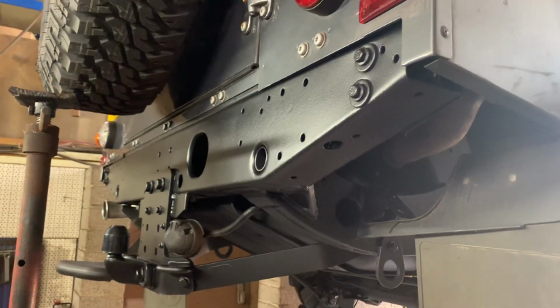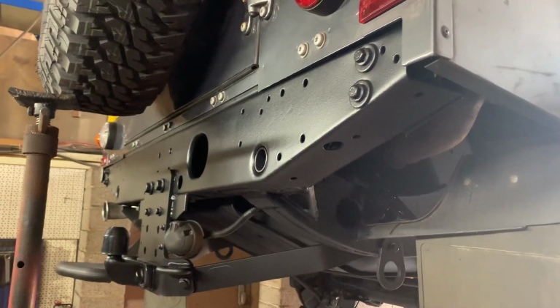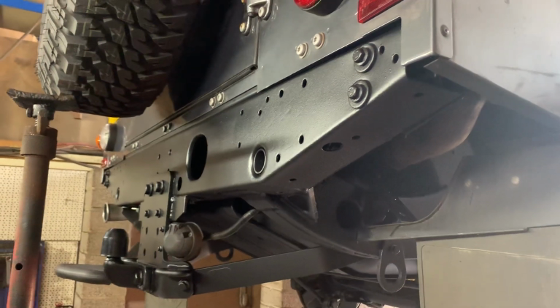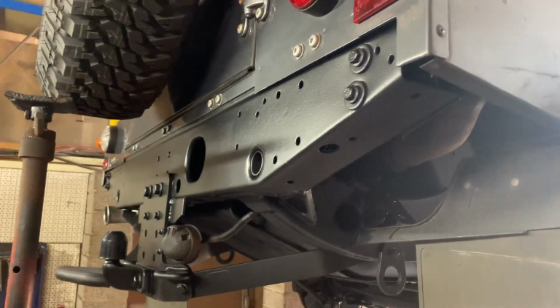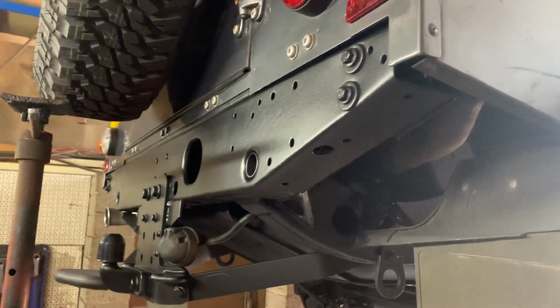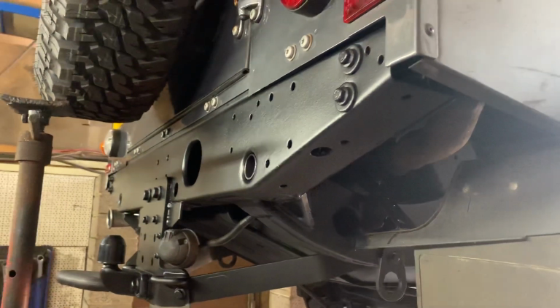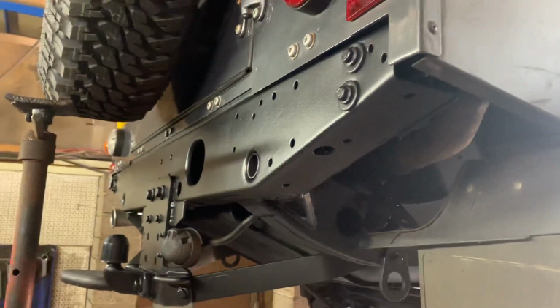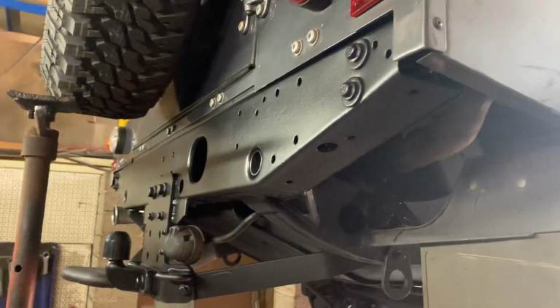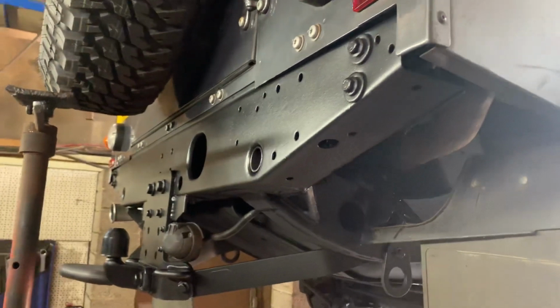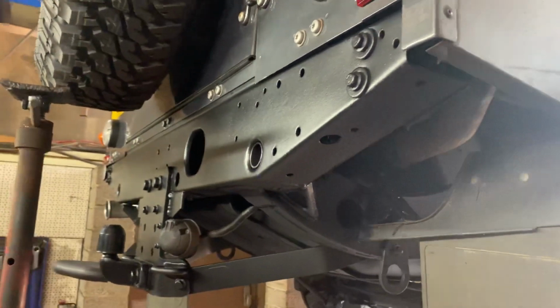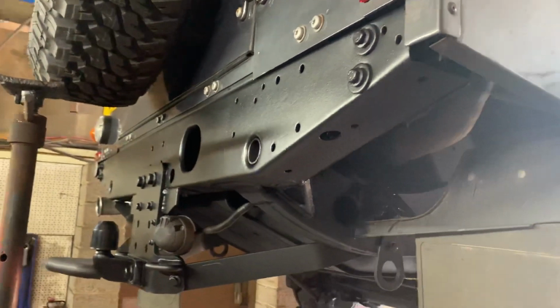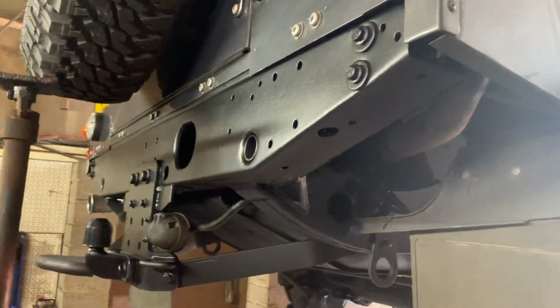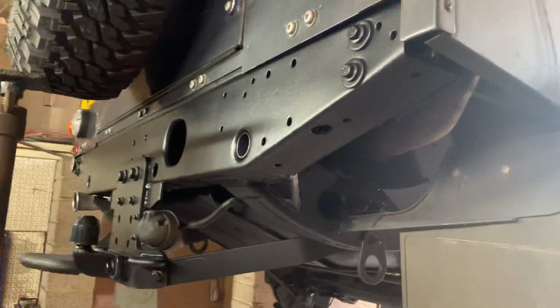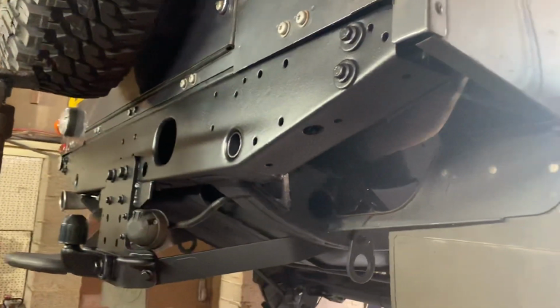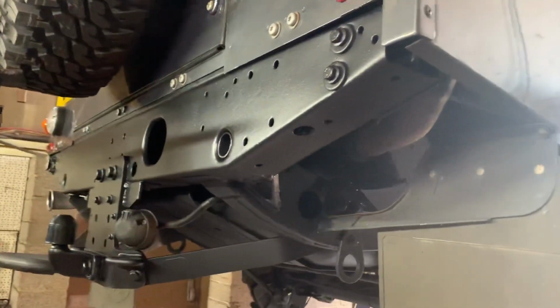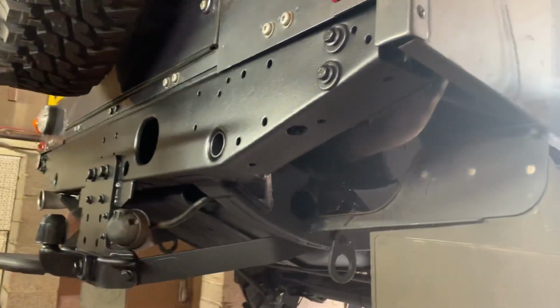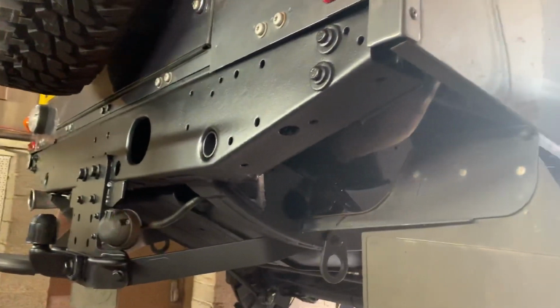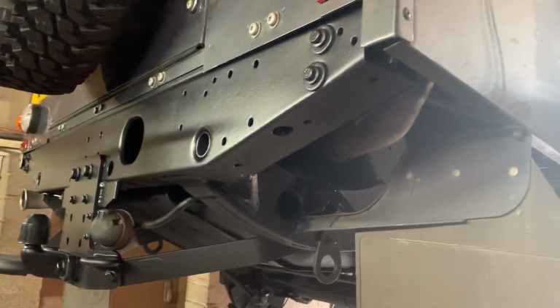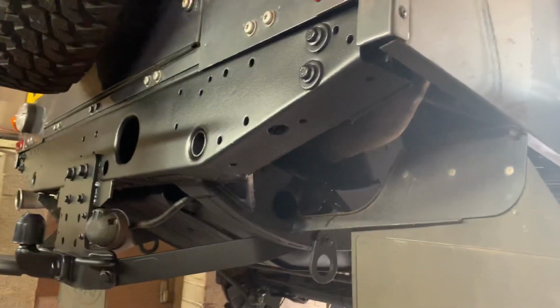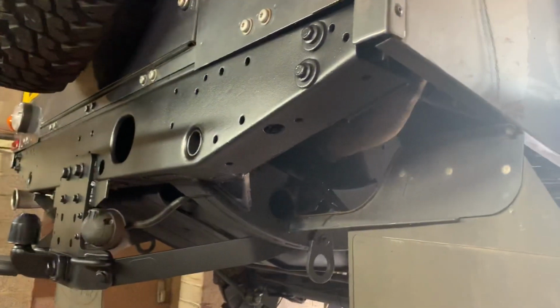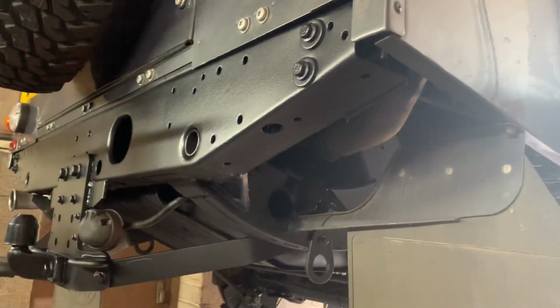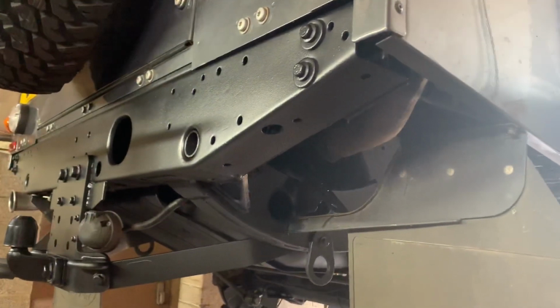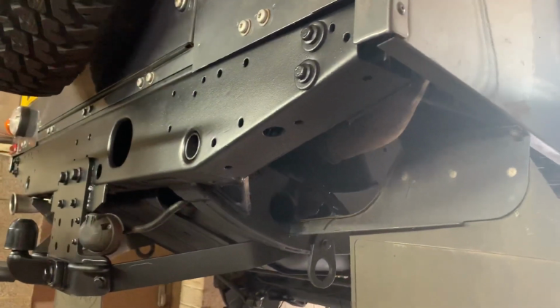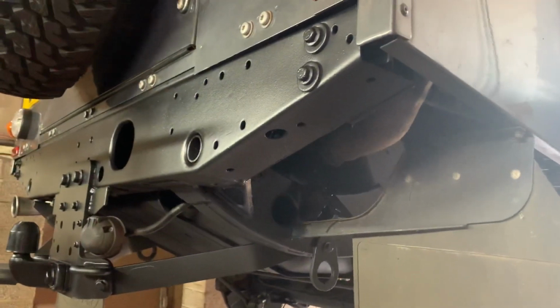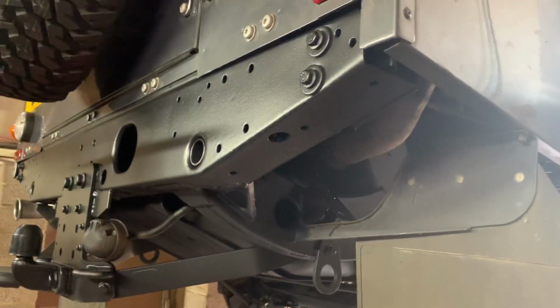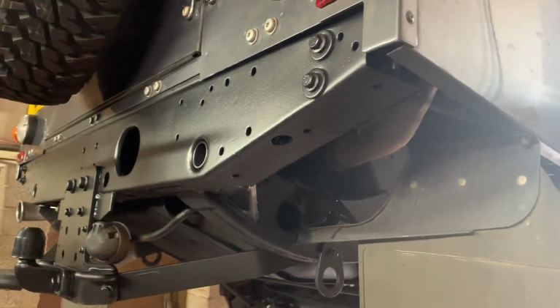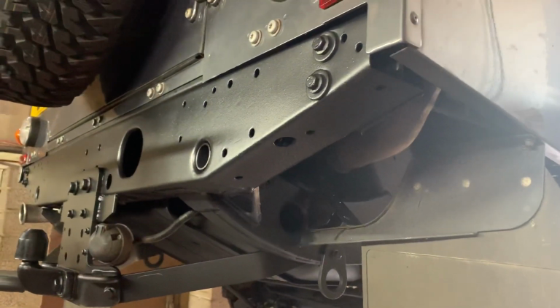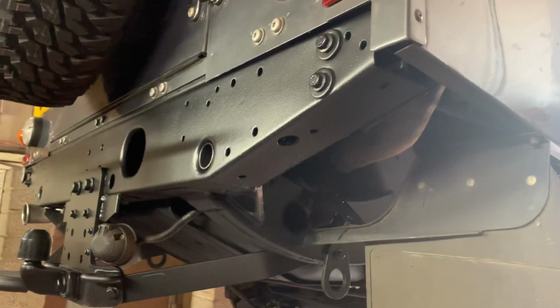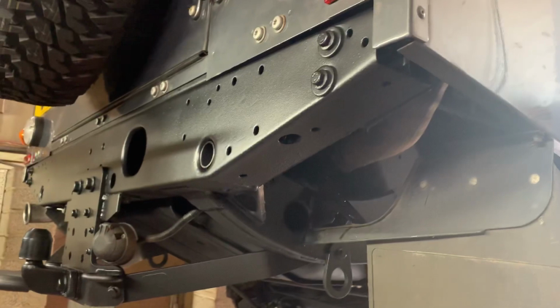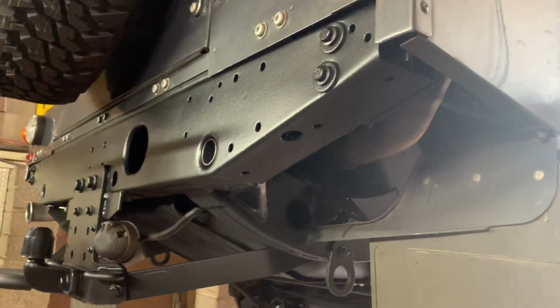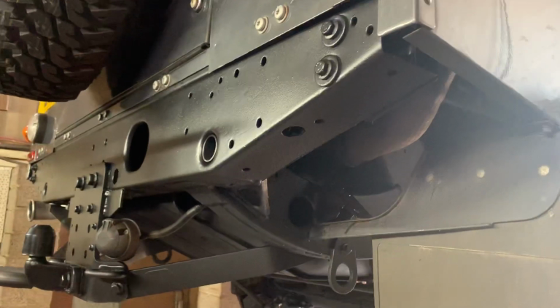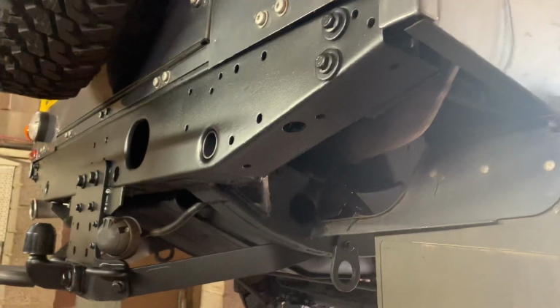Craig from BuzzBud here. I just want to show you what we've done on this Puma Defender as a chassis treatment.